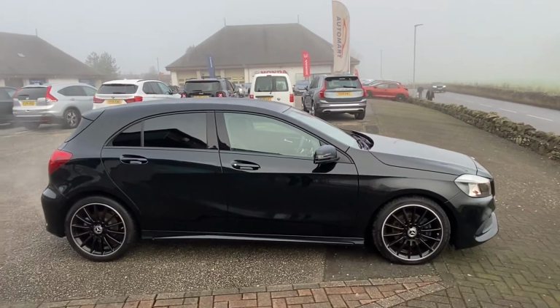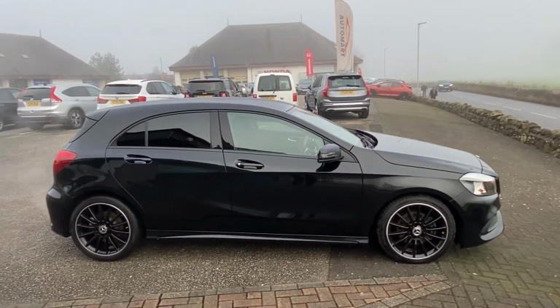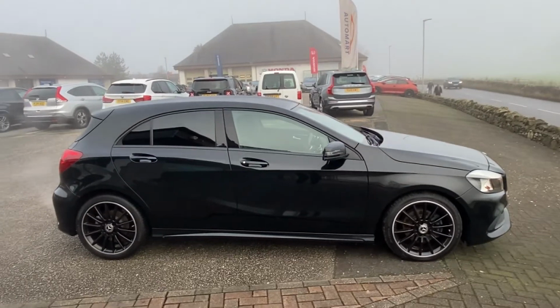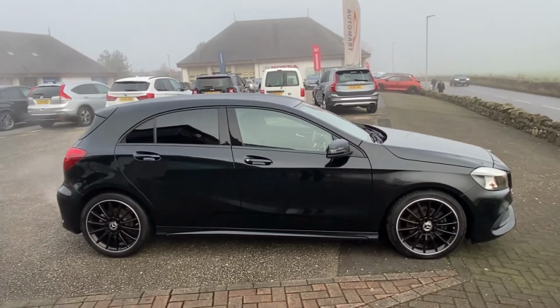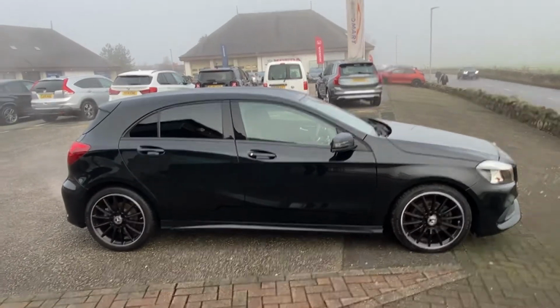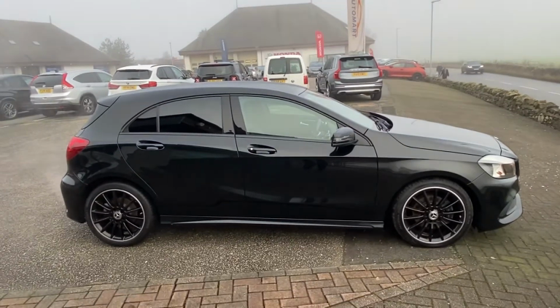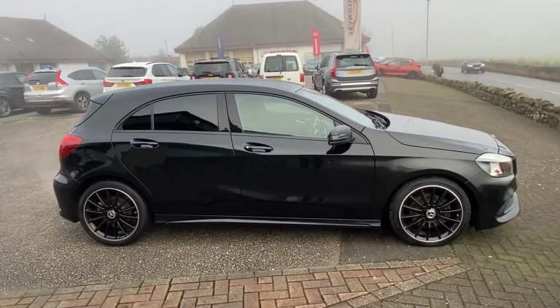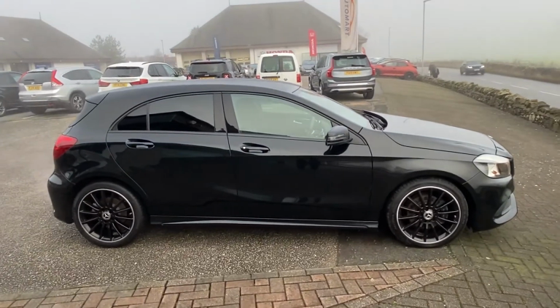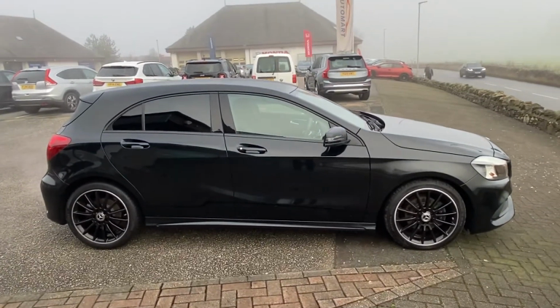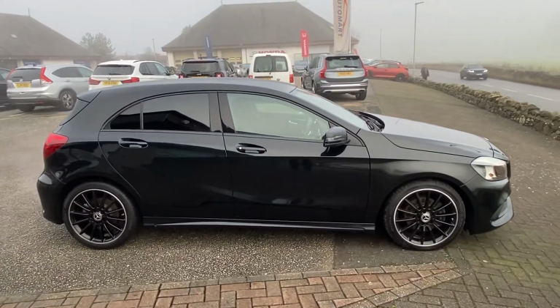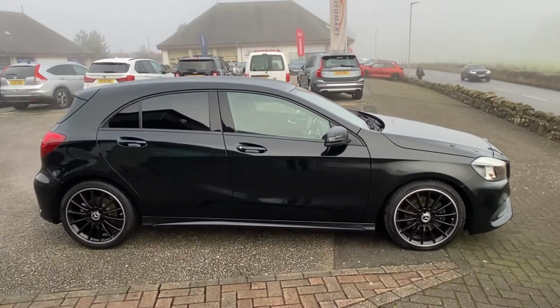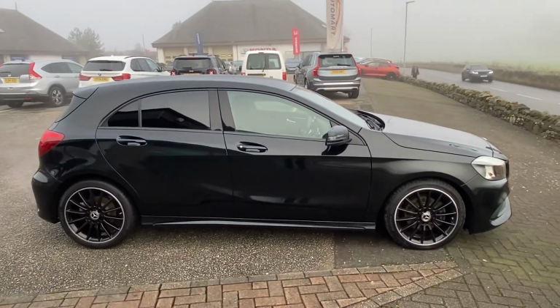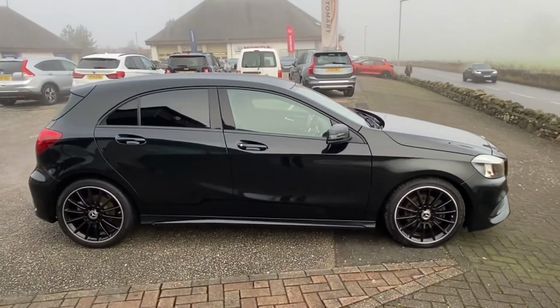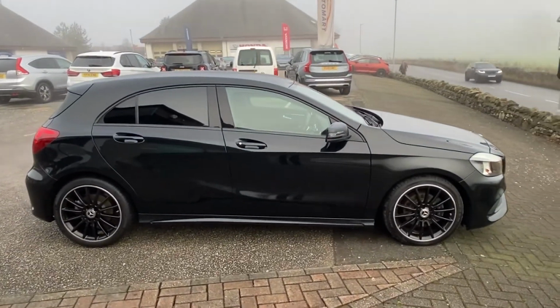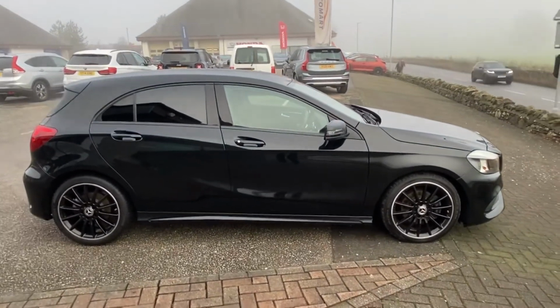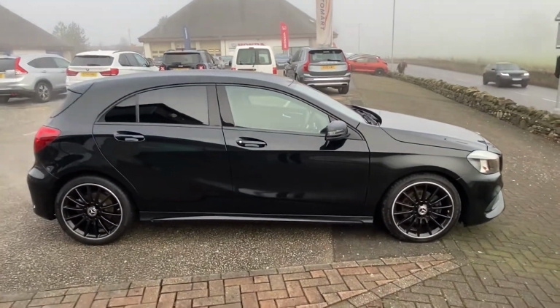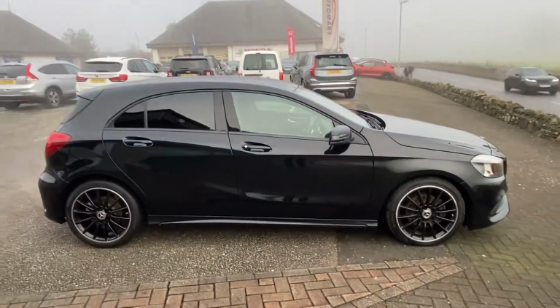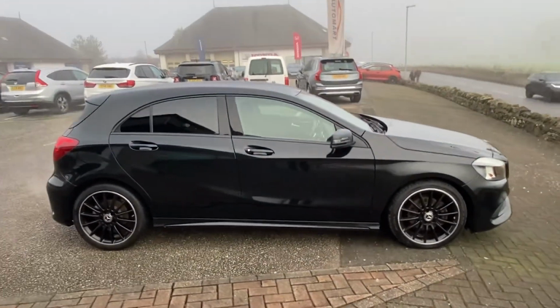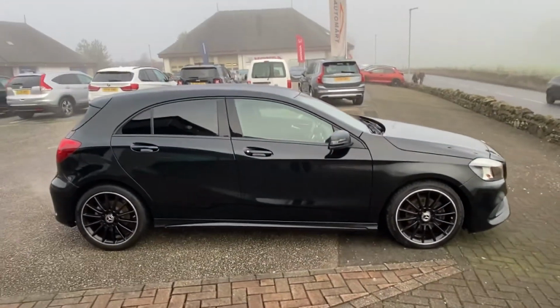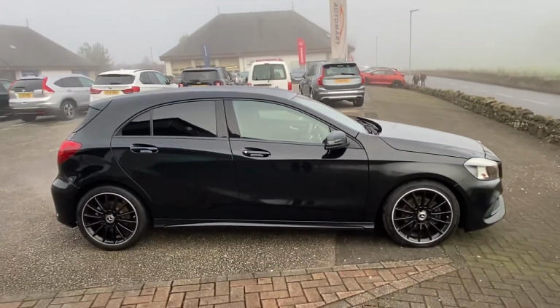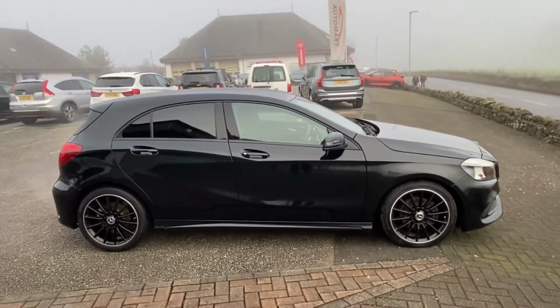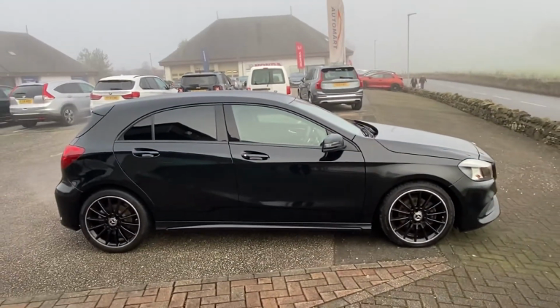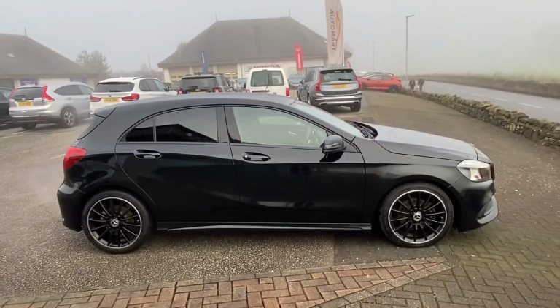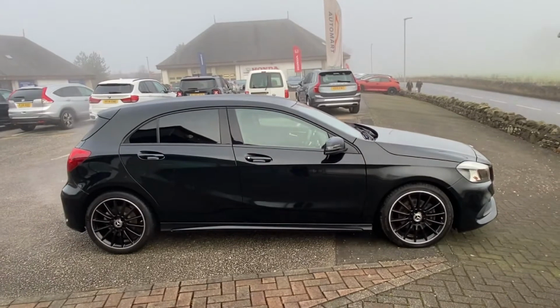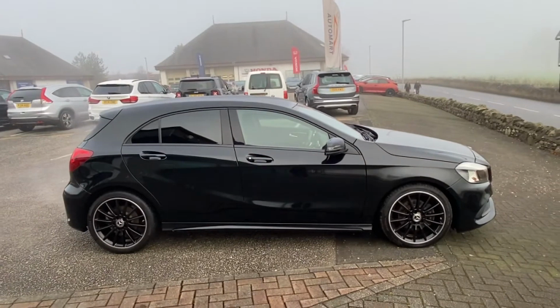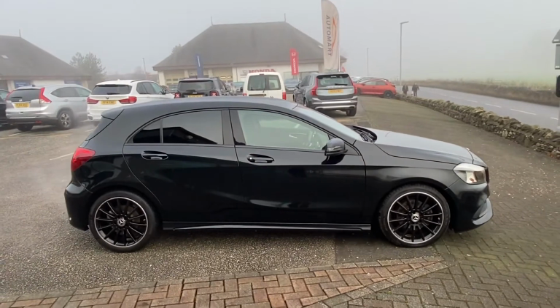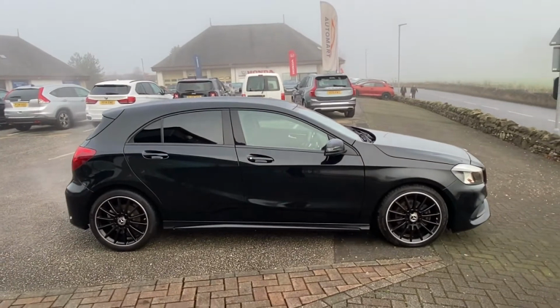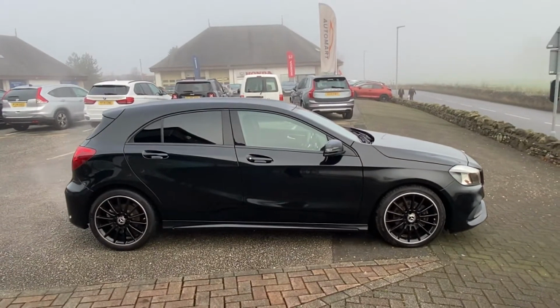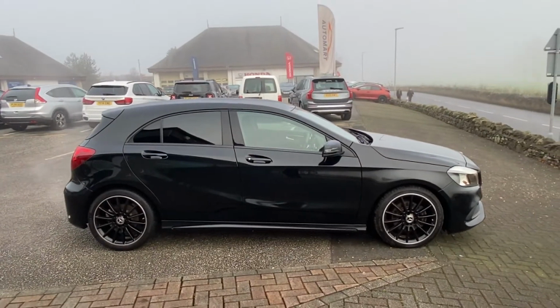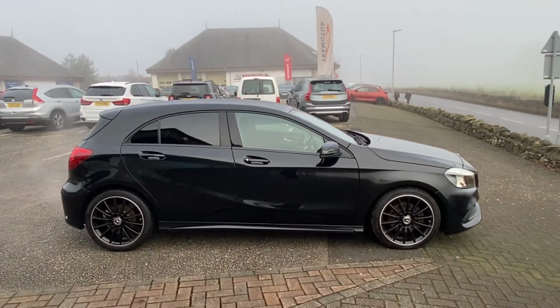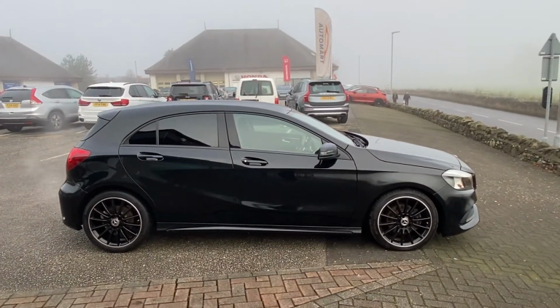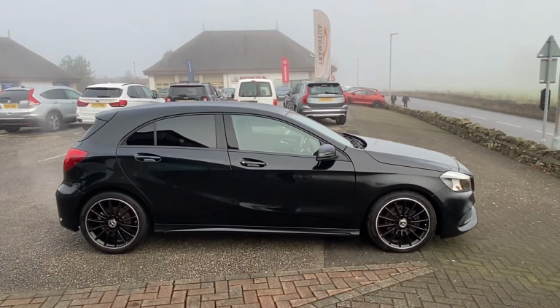Hi guys, Brett here at Kendal Automat. I'm just going to take you around this Mercedes A-Class we've just taken in.